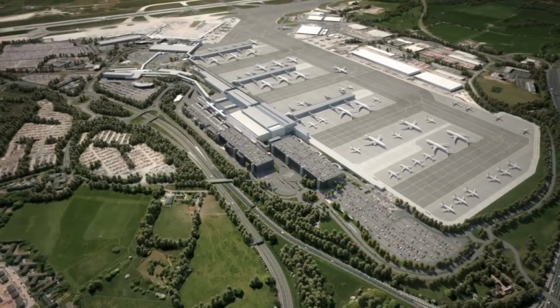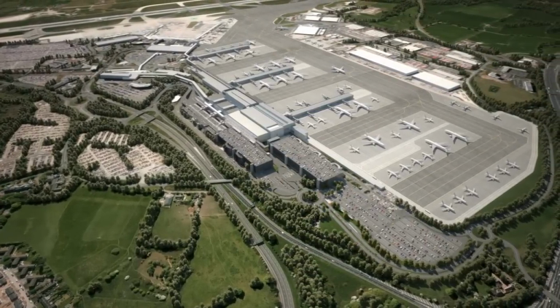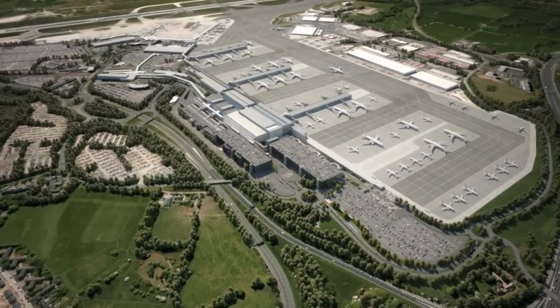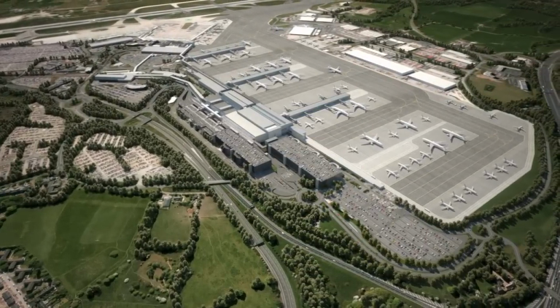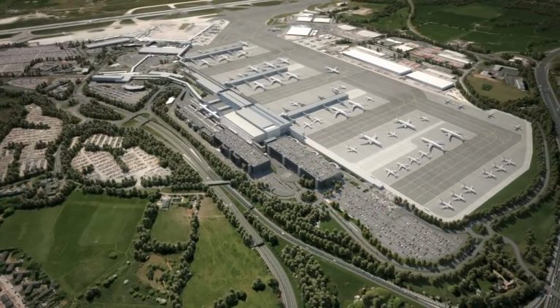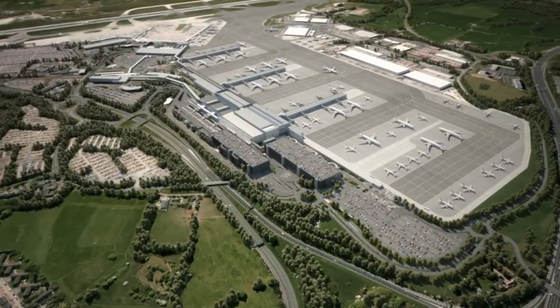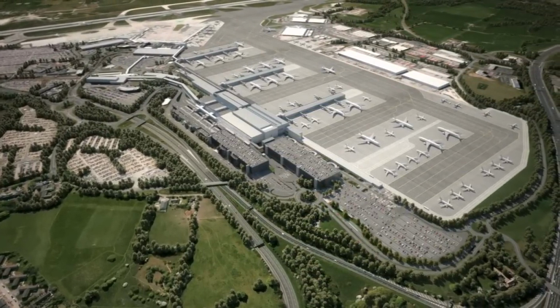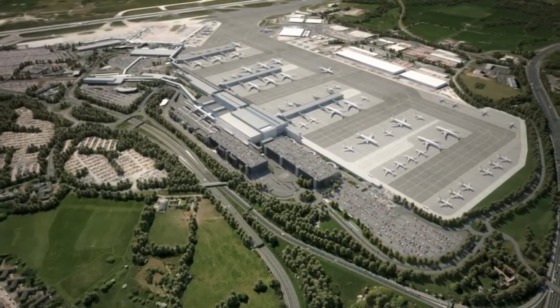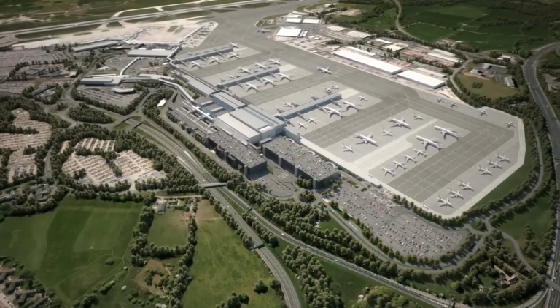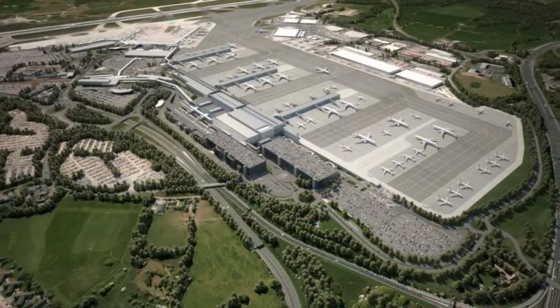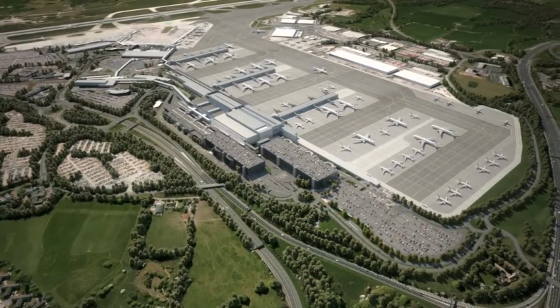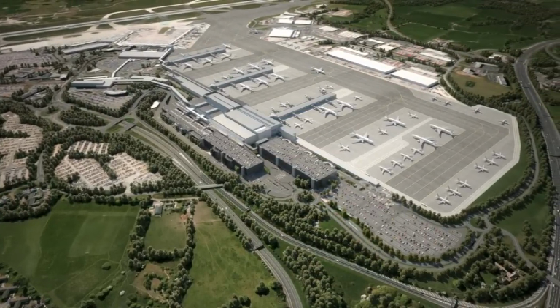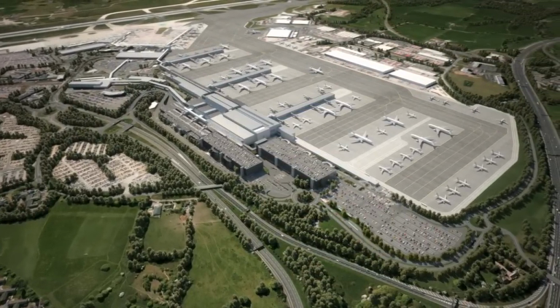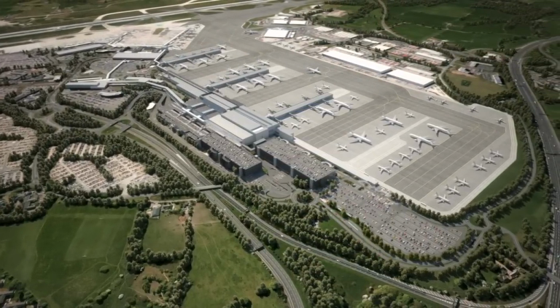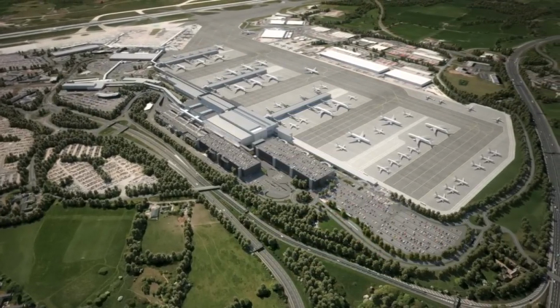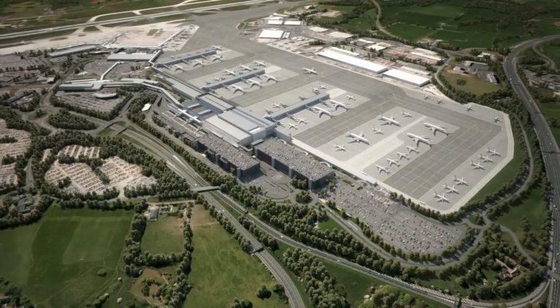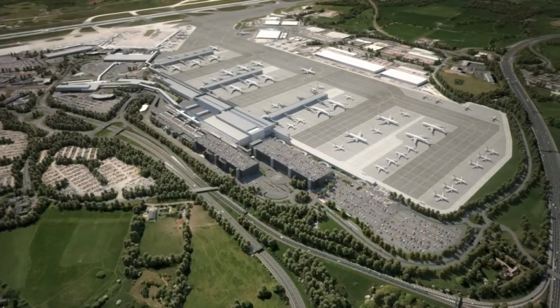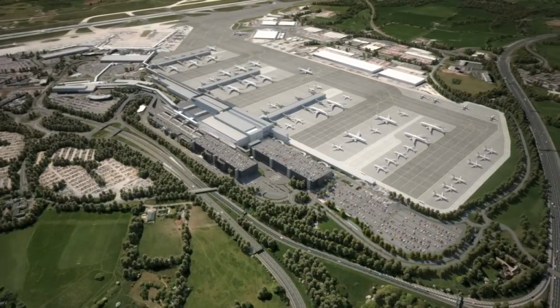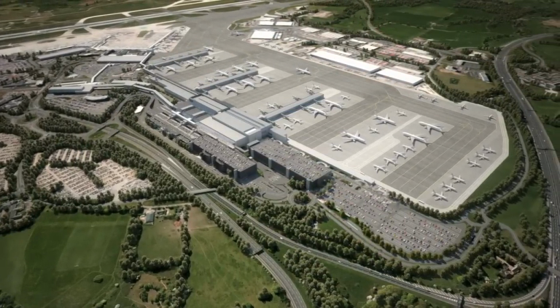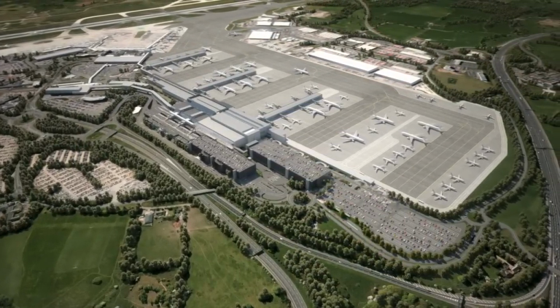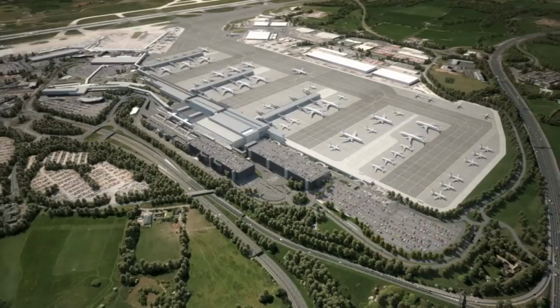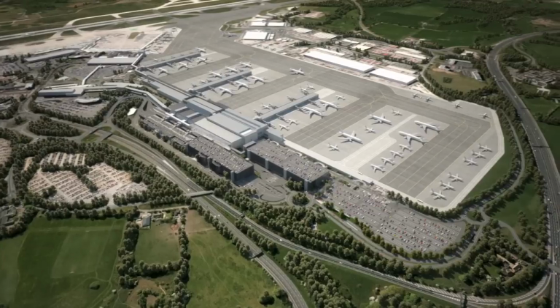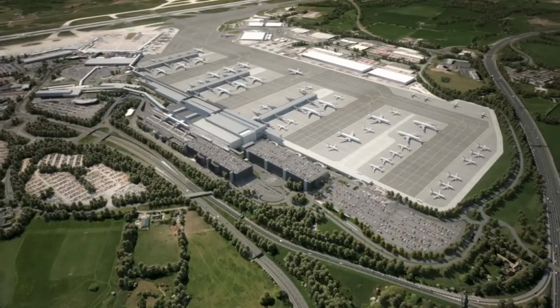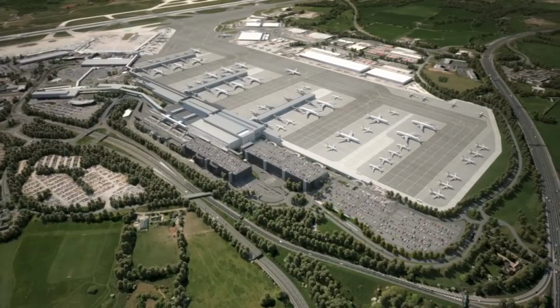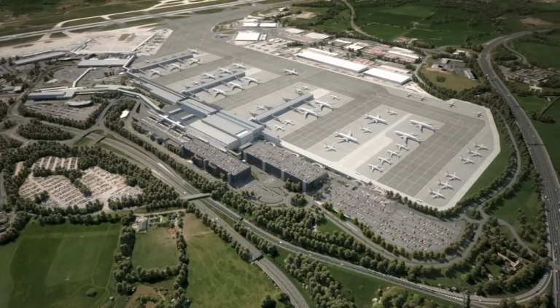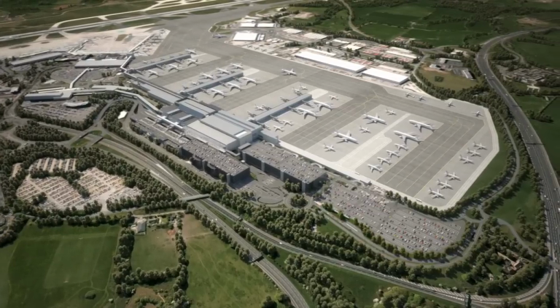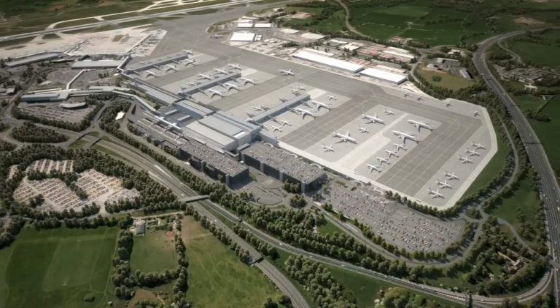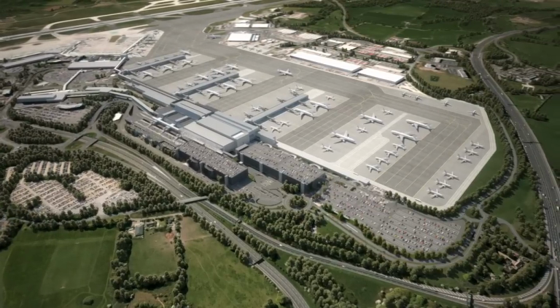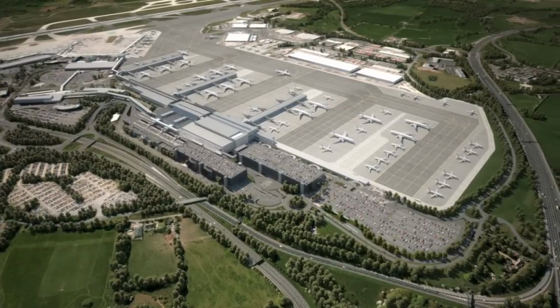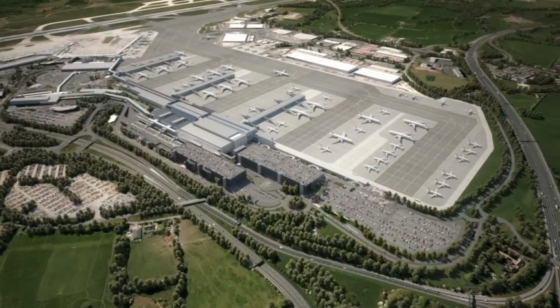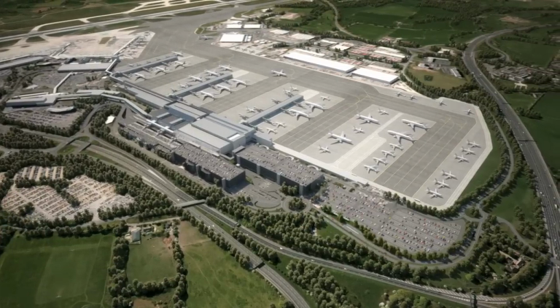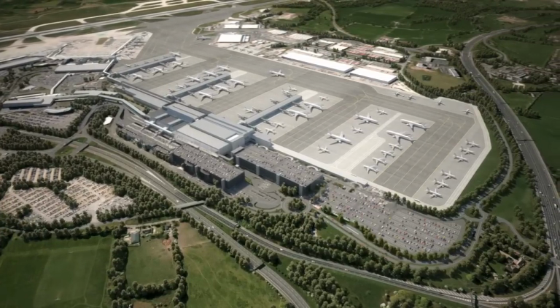Currently, the design comprises three piers, but with an eye to the future, there's potential to add a fourth.